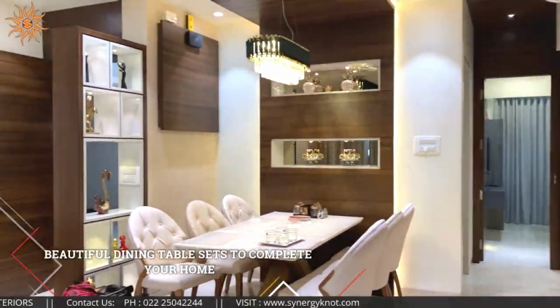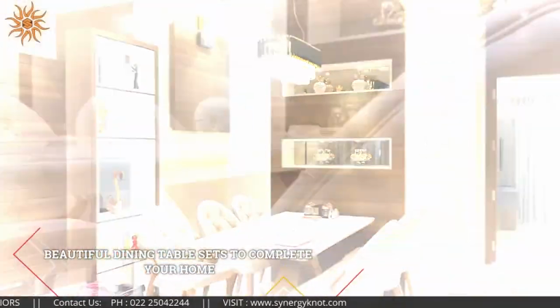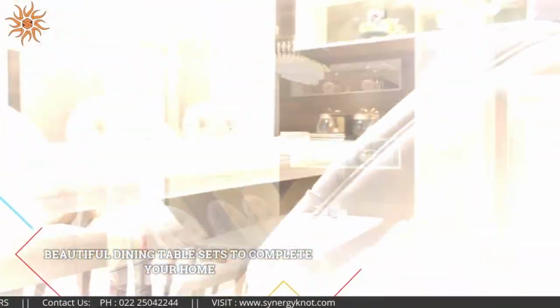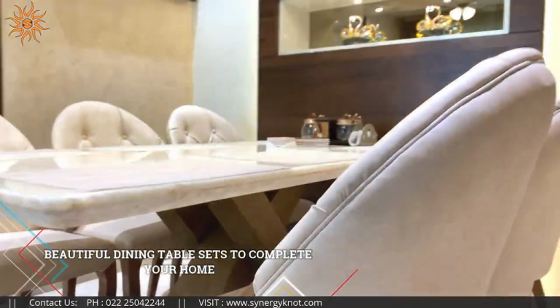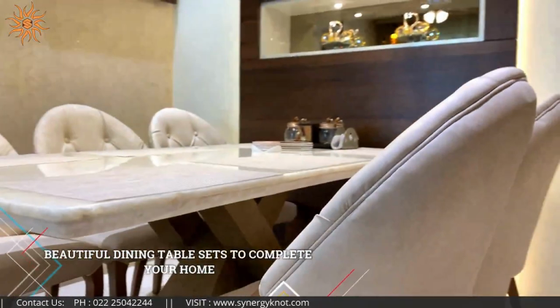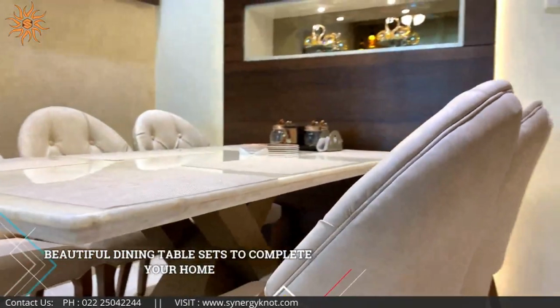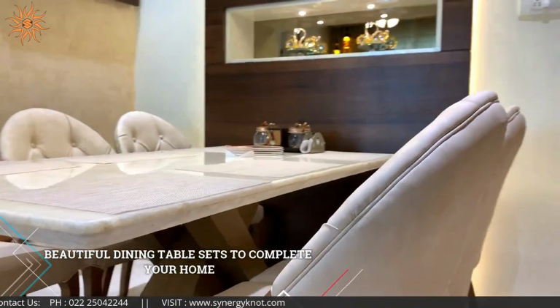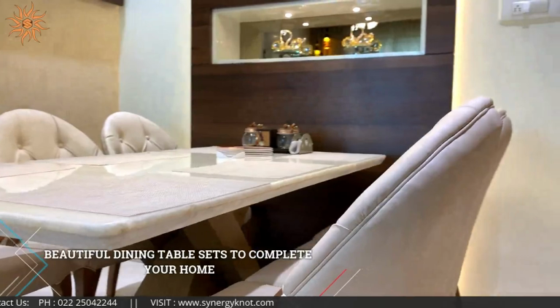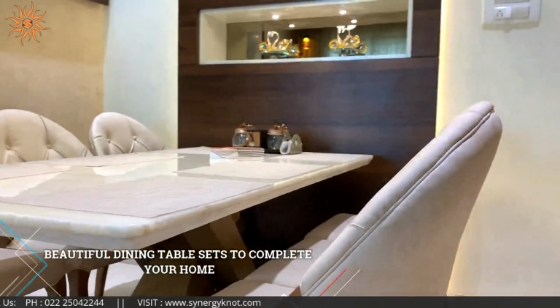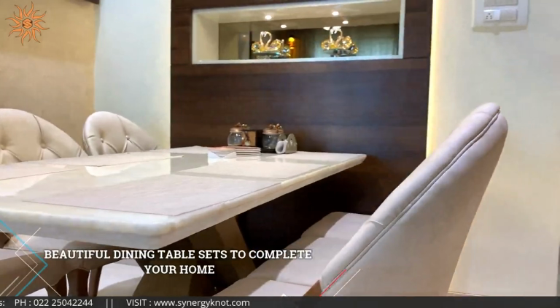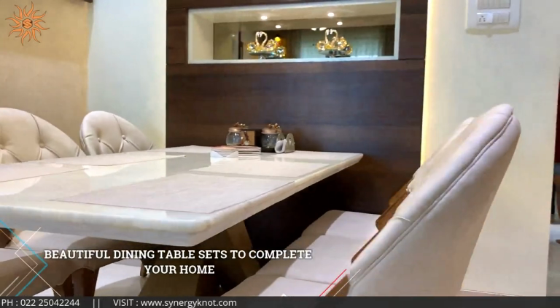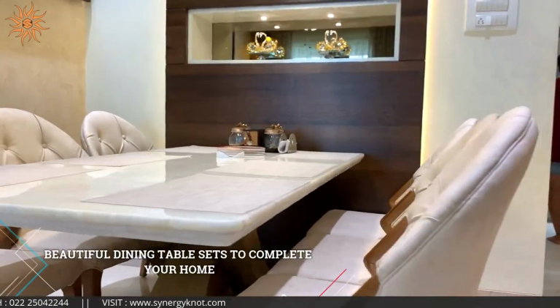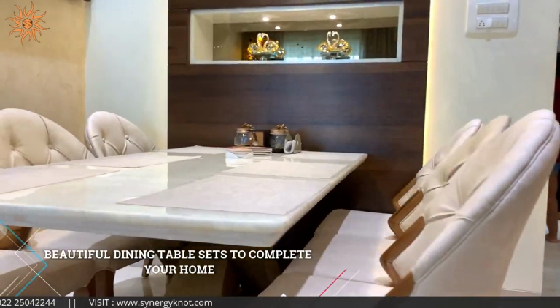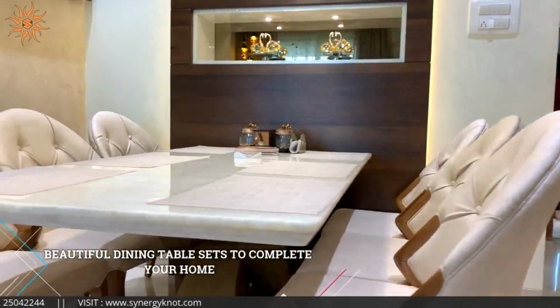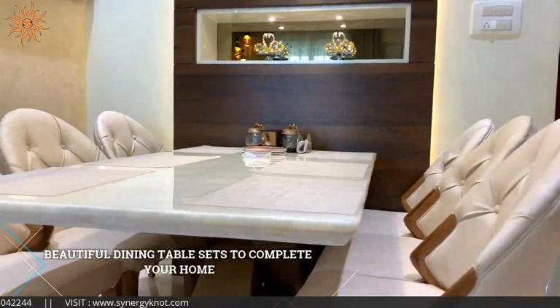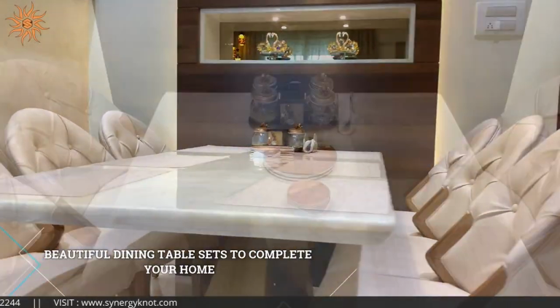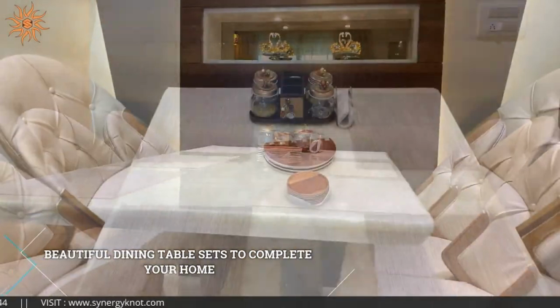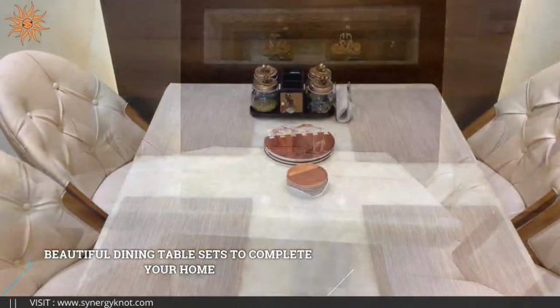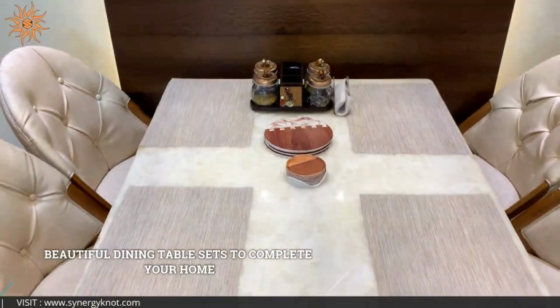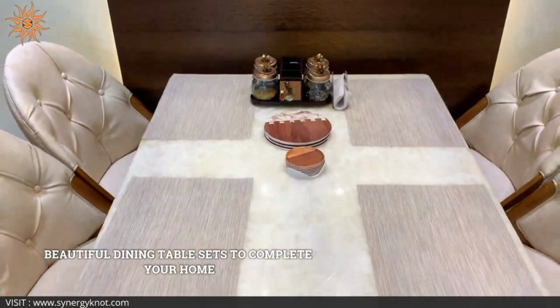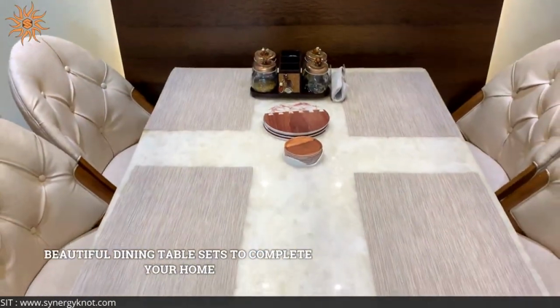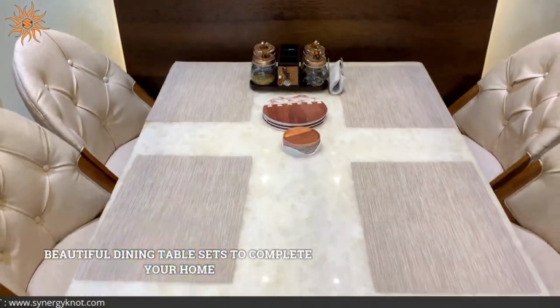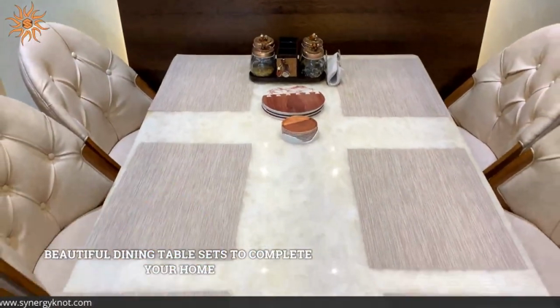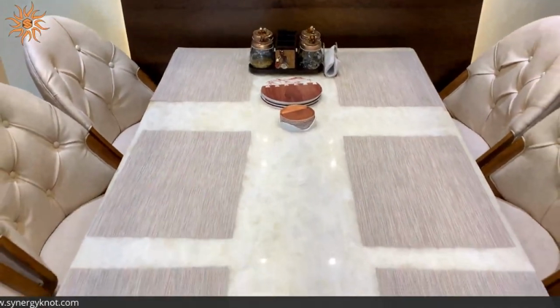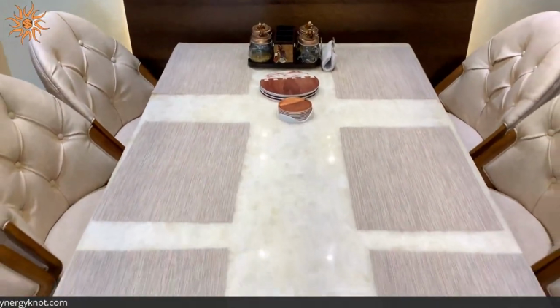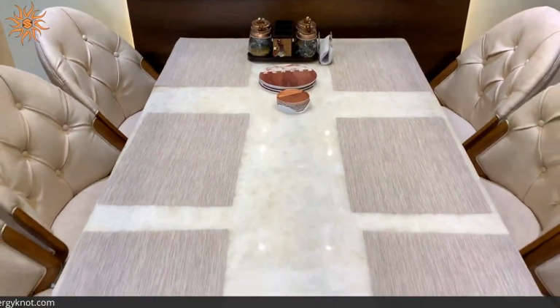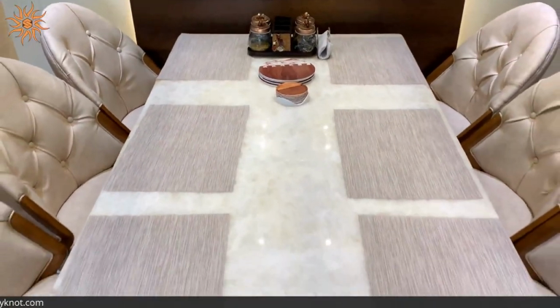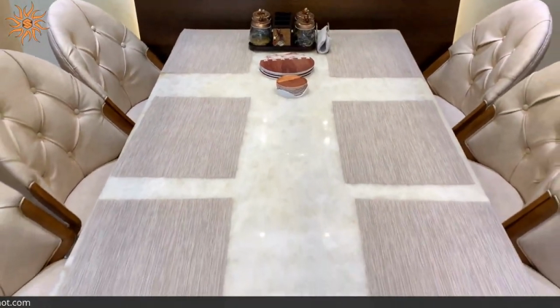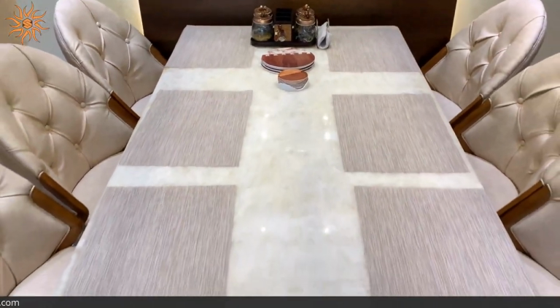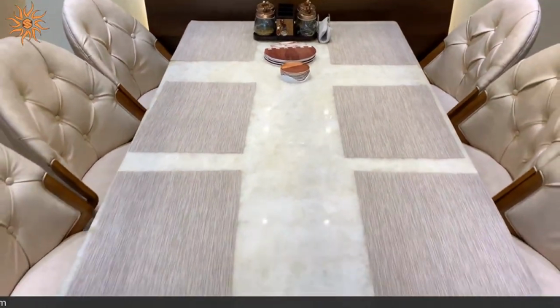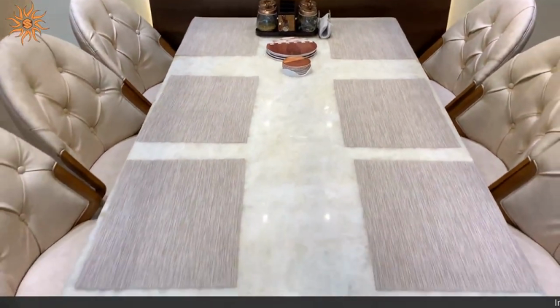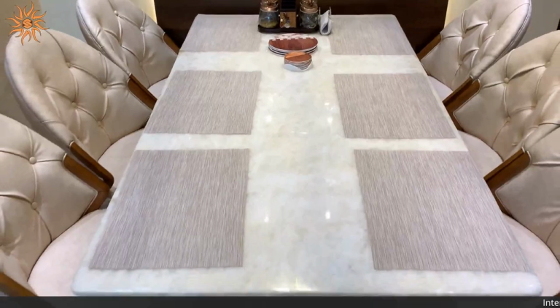We've got a wide range of dining table sets available in a variety of sizes and styles.